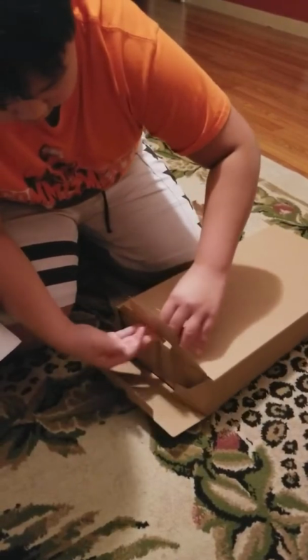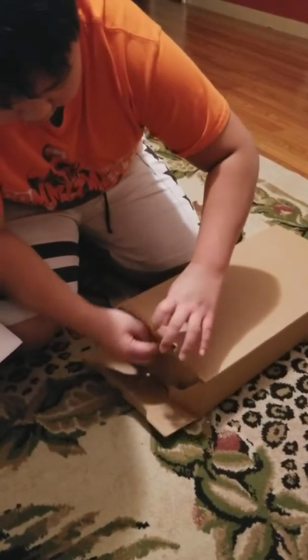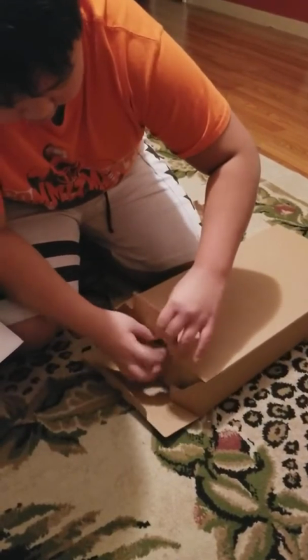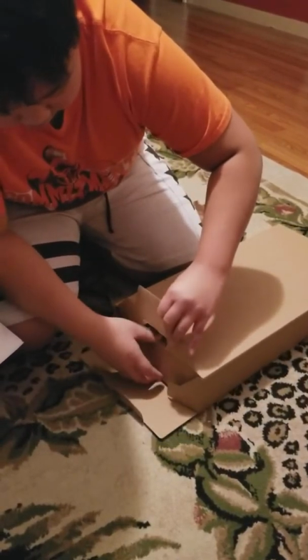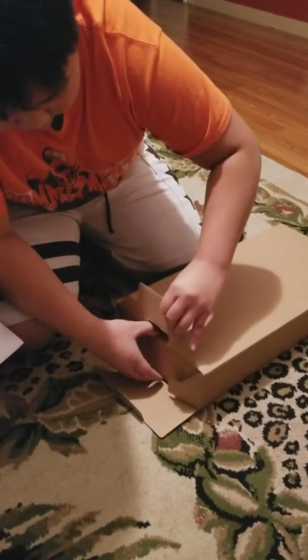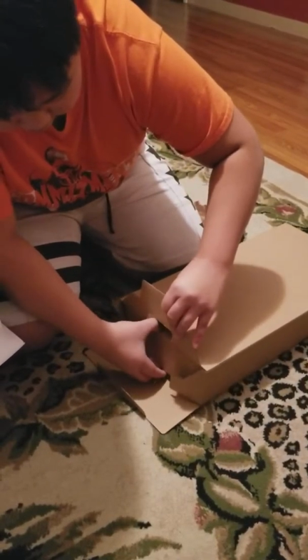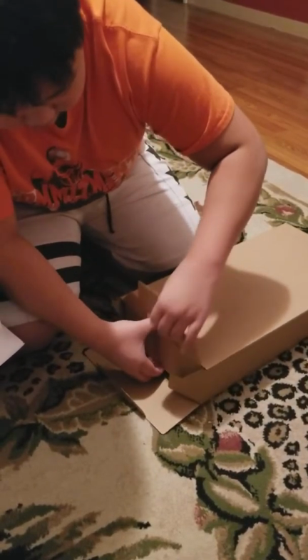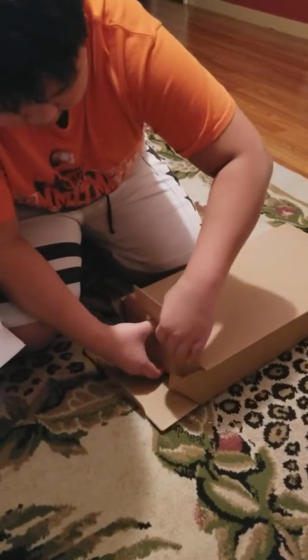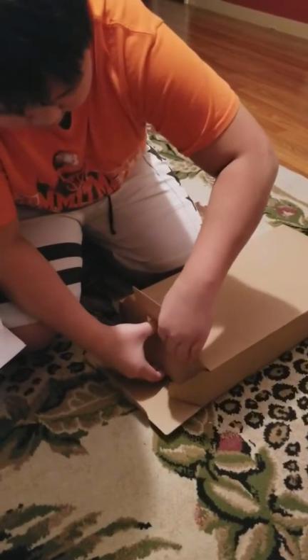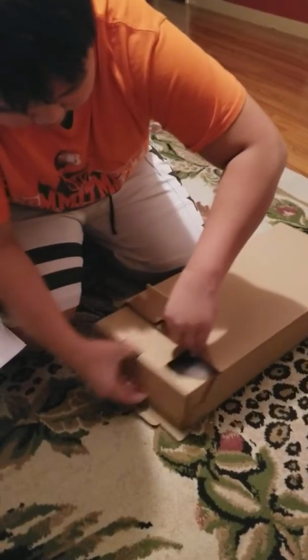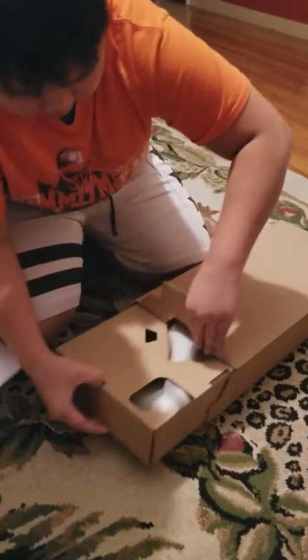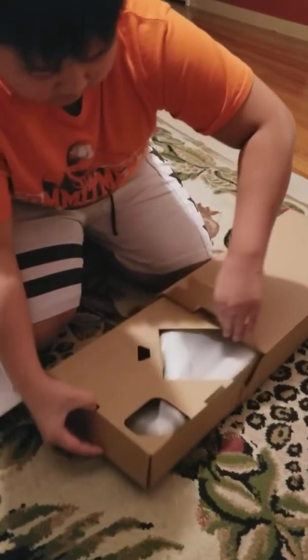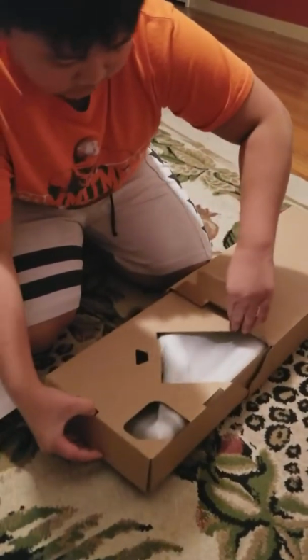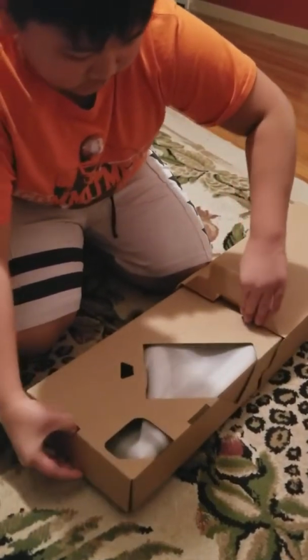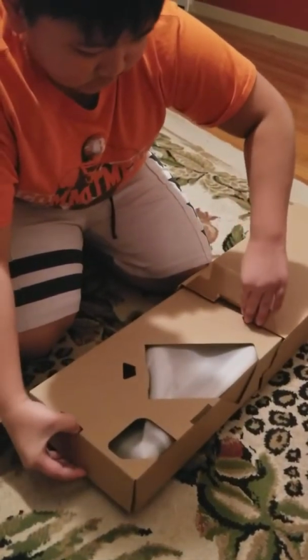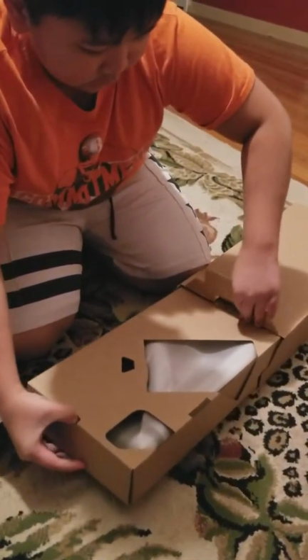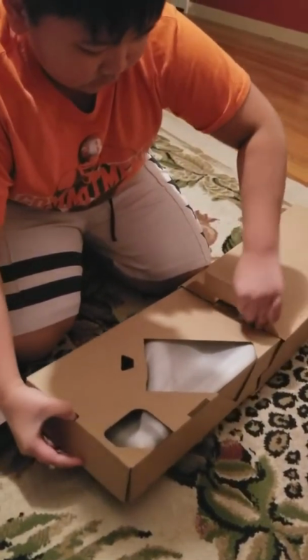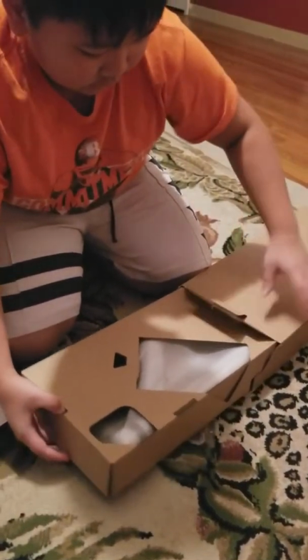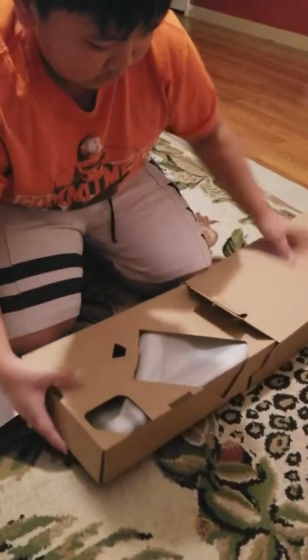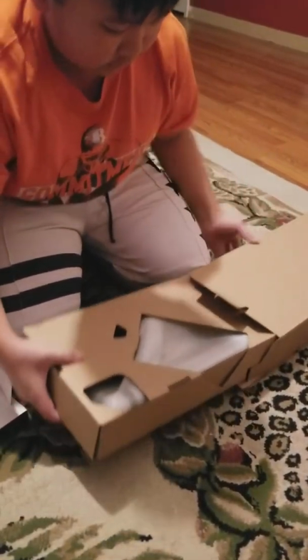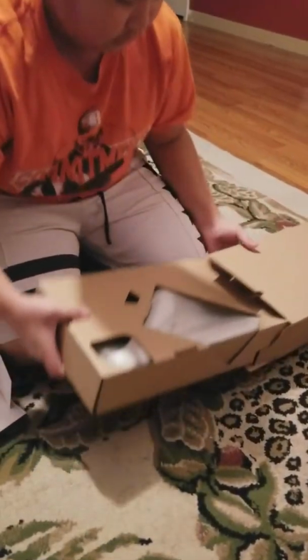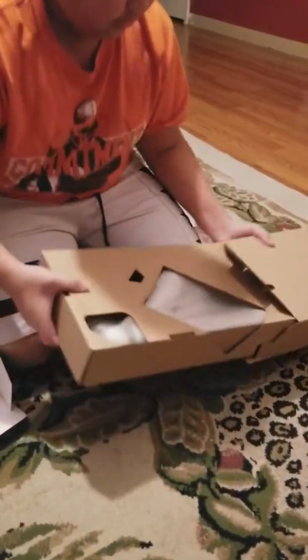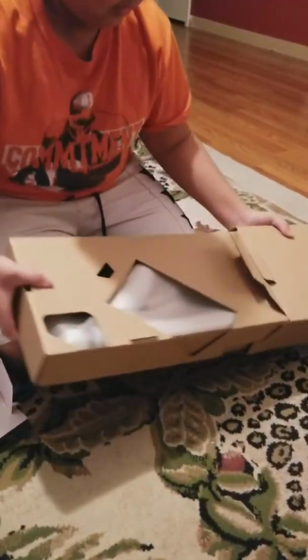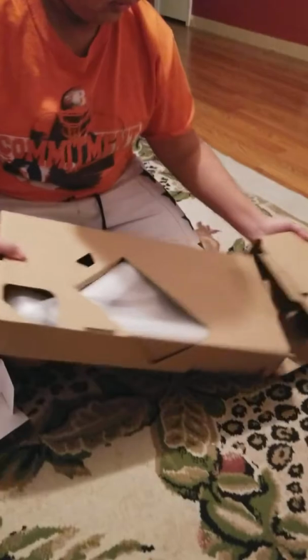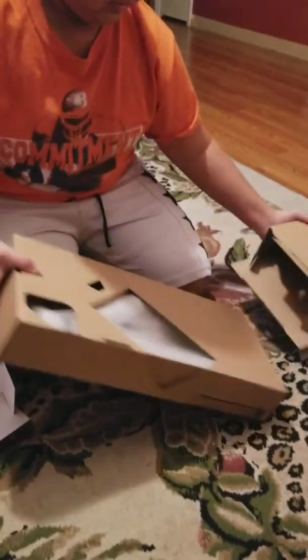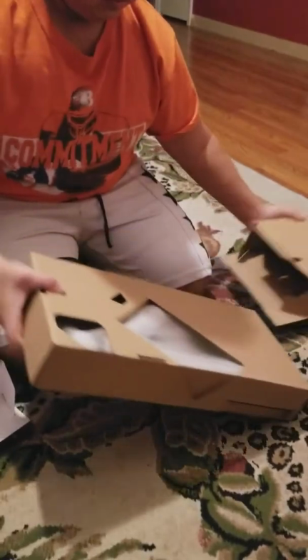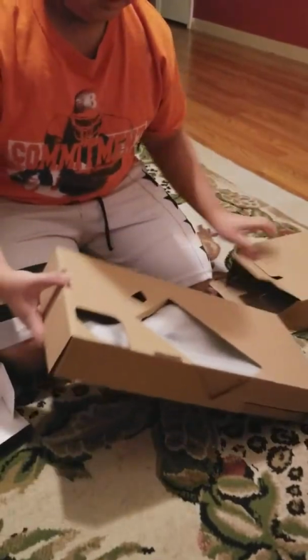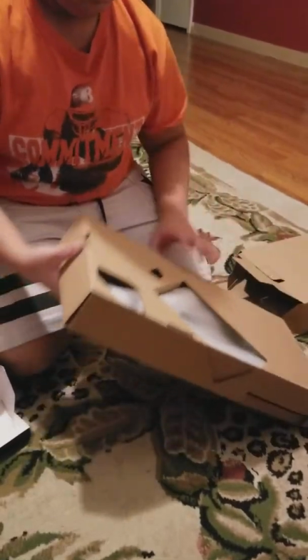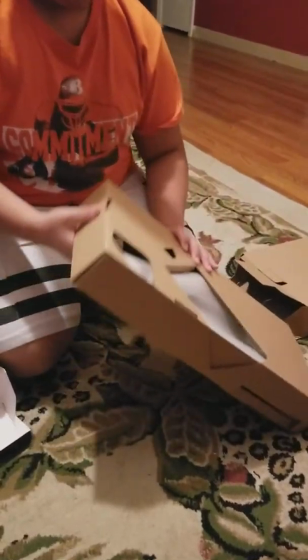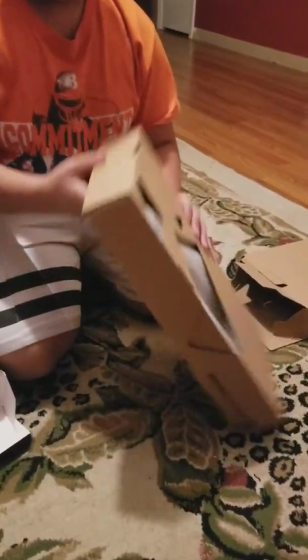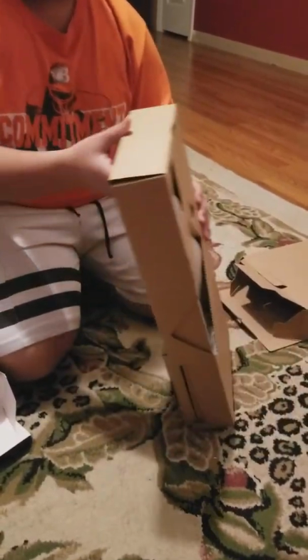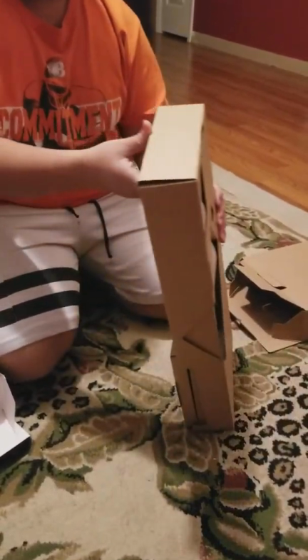Another box. This was your Christmas gift, but you got to open it early because you're having trouble playing Doom with it.